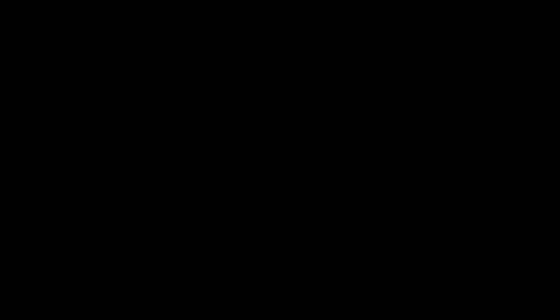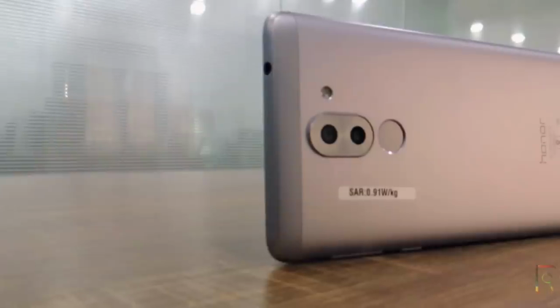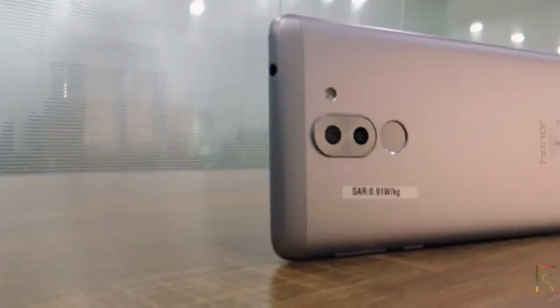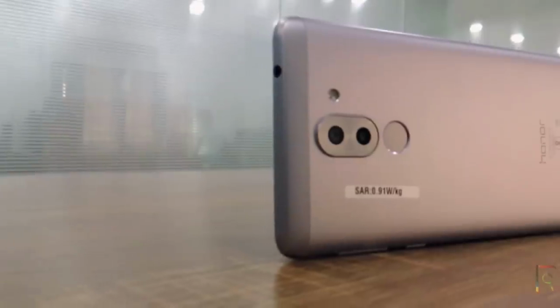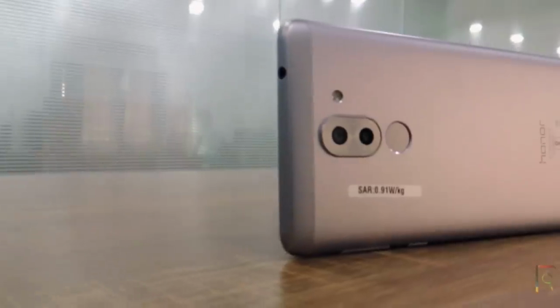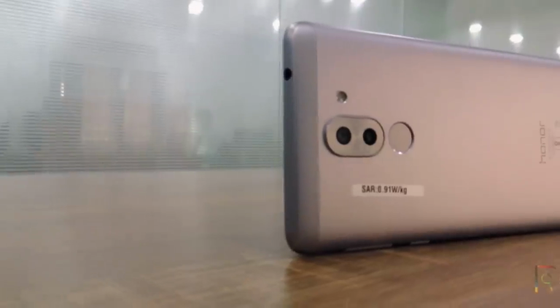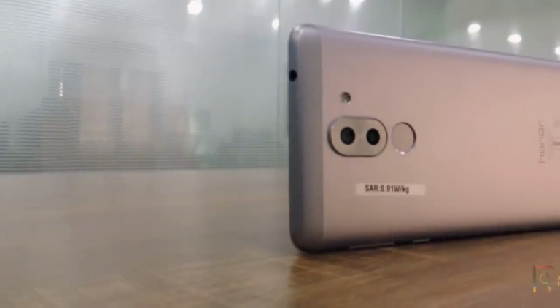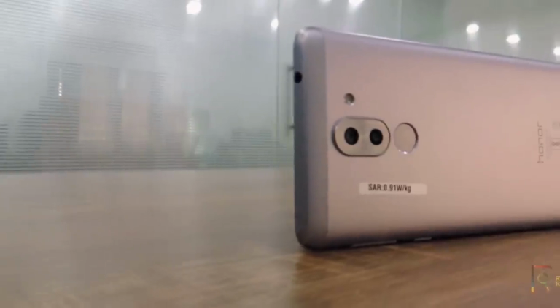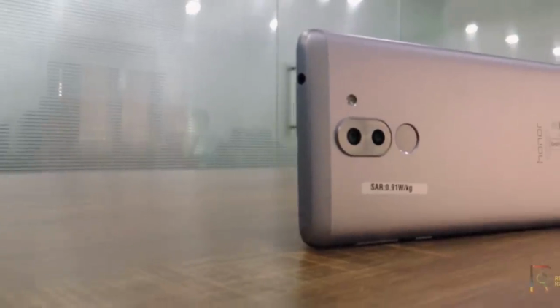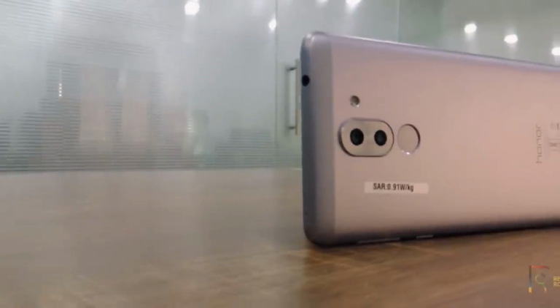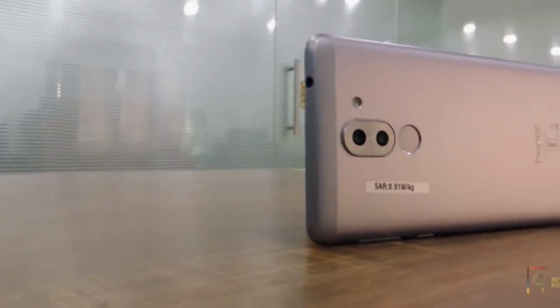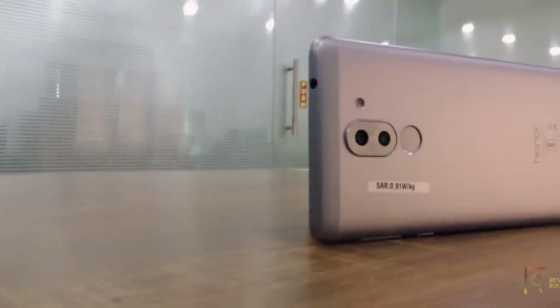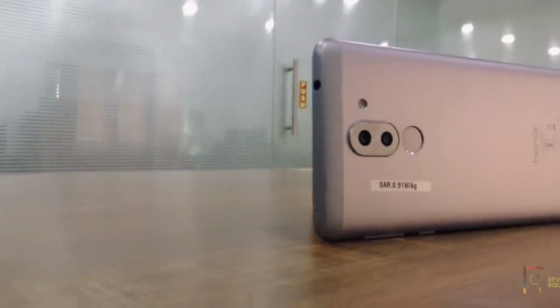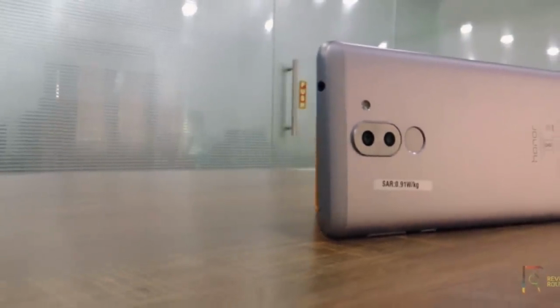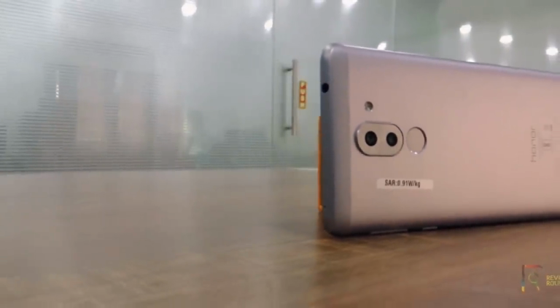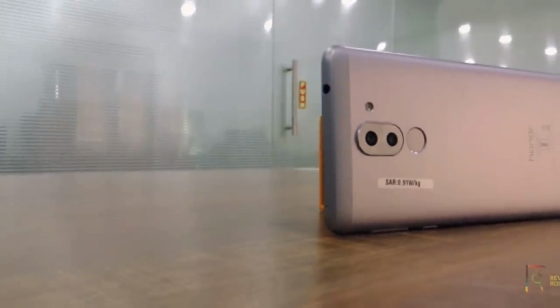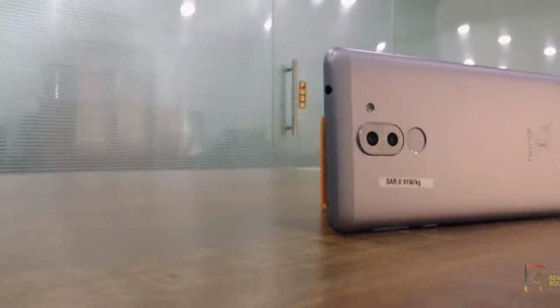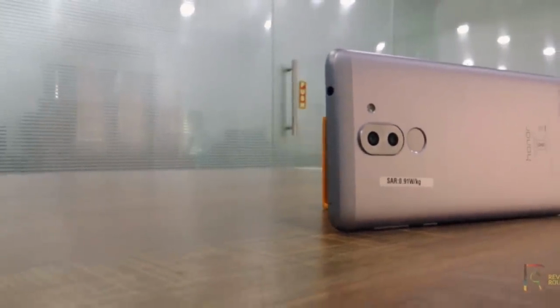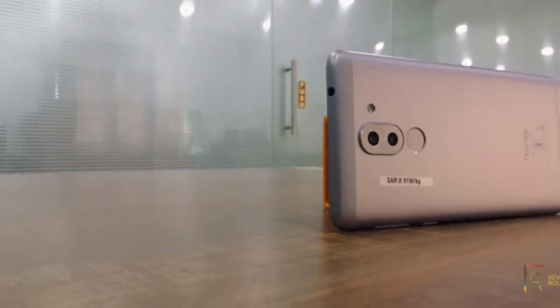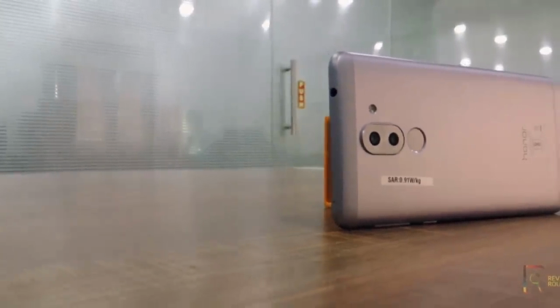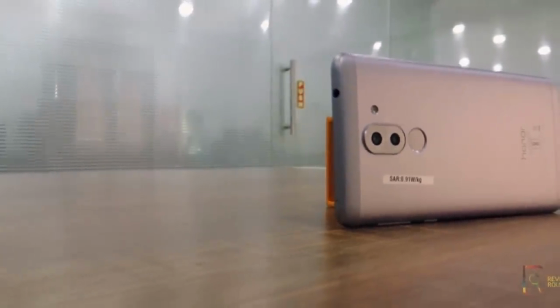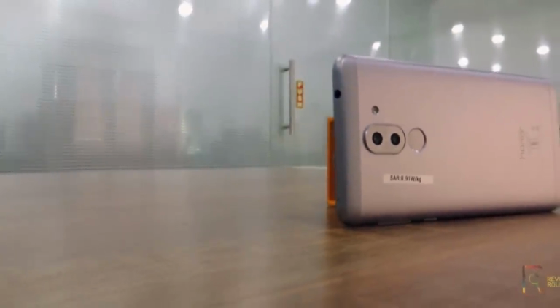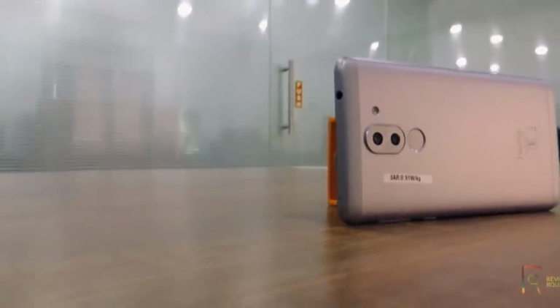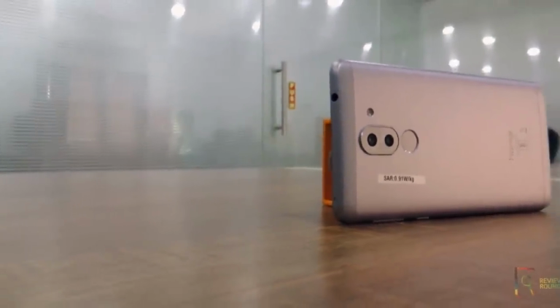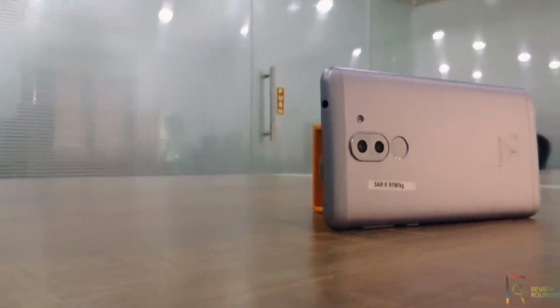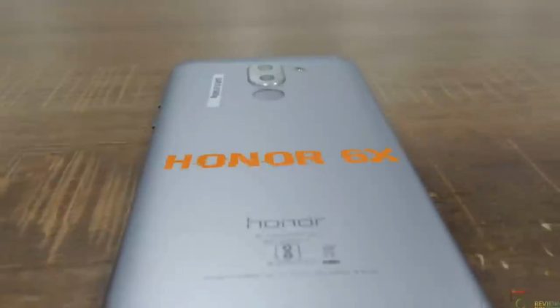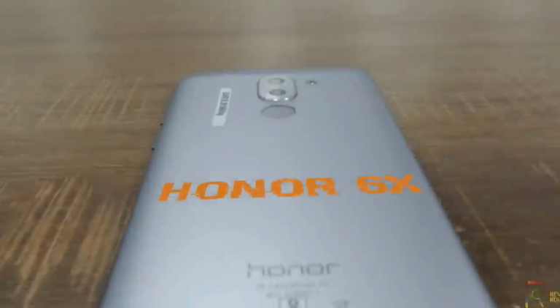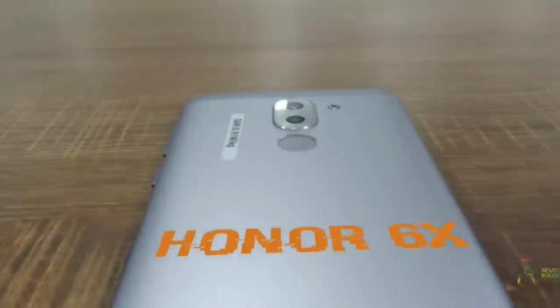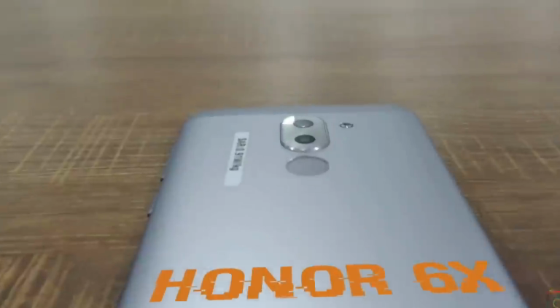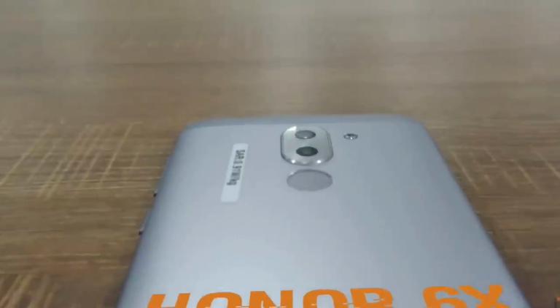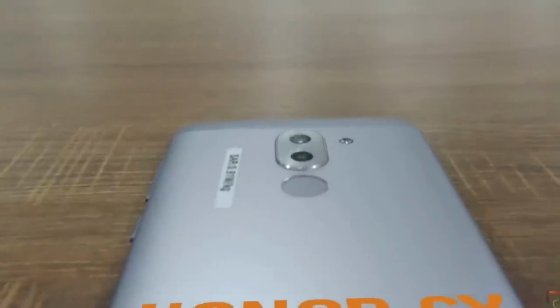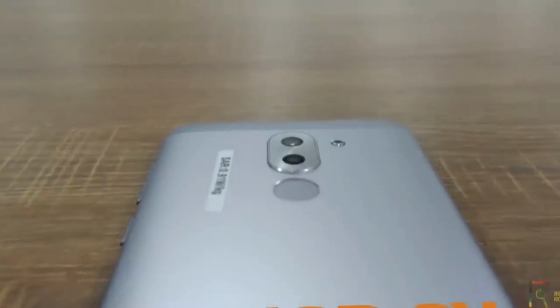Hi guys, in this video we are going to know about the camera performance of the HONOR 6X phone.